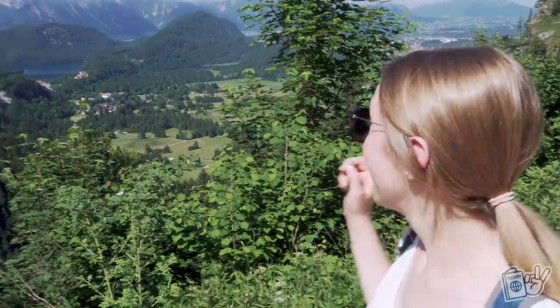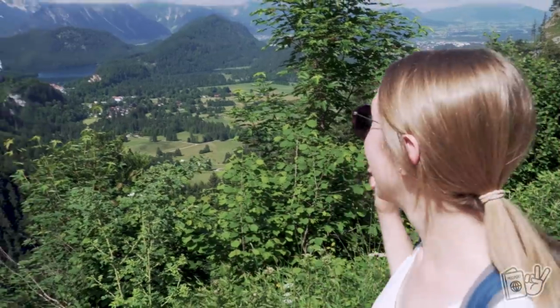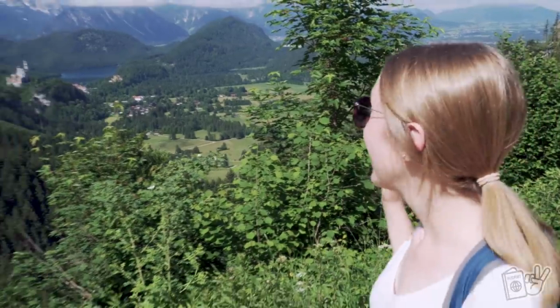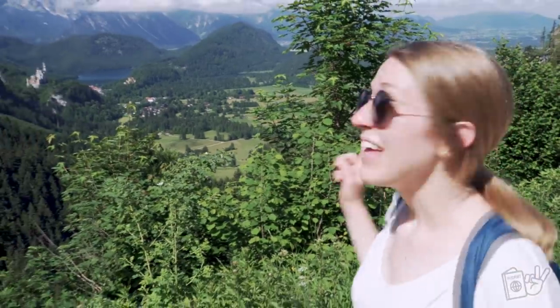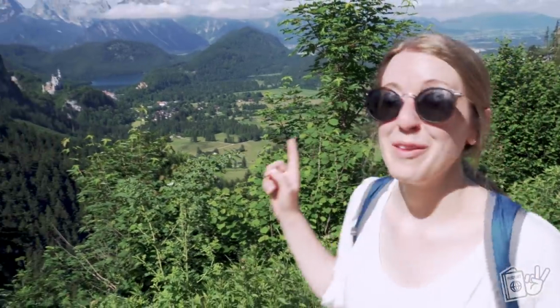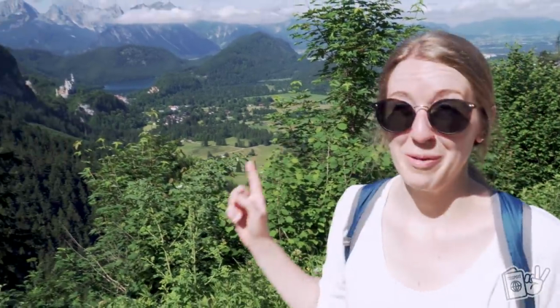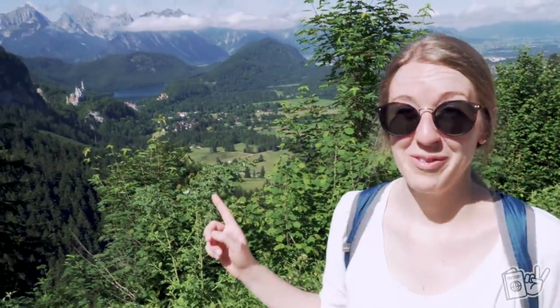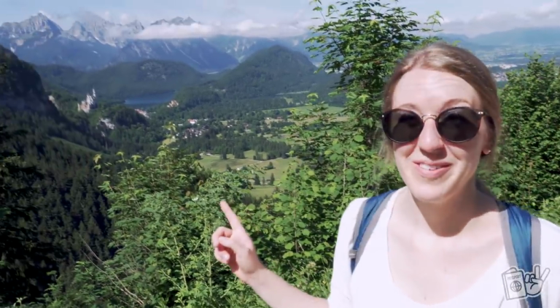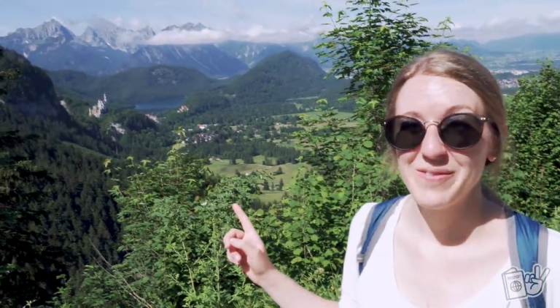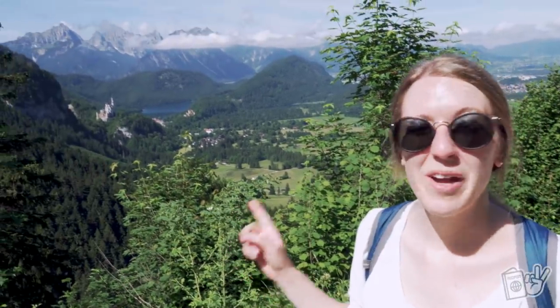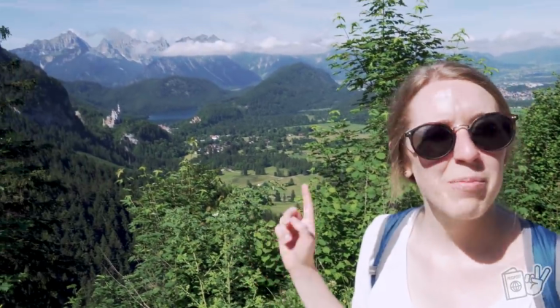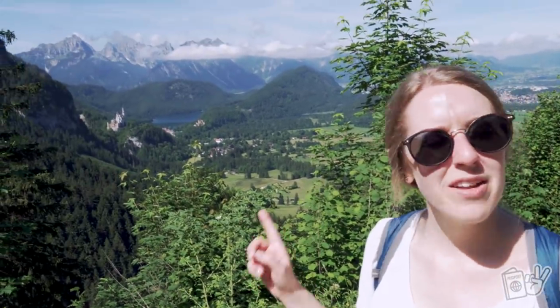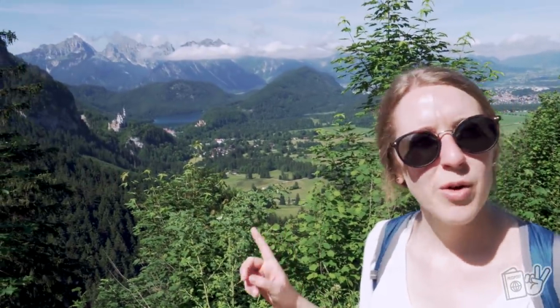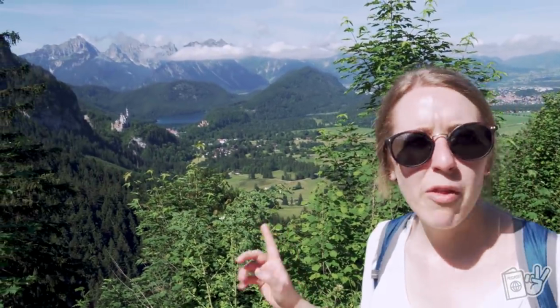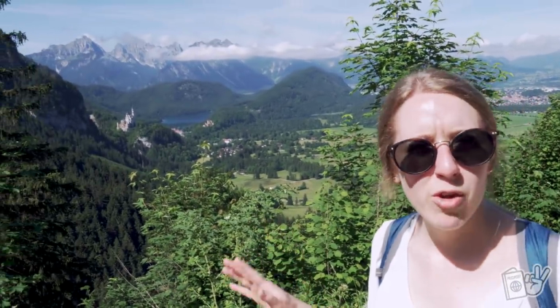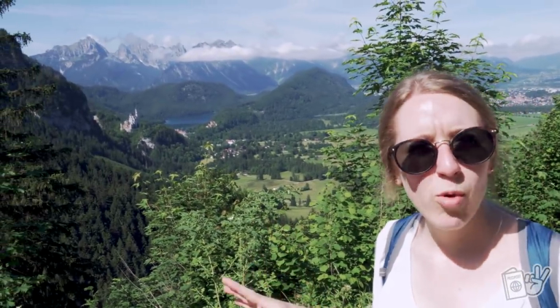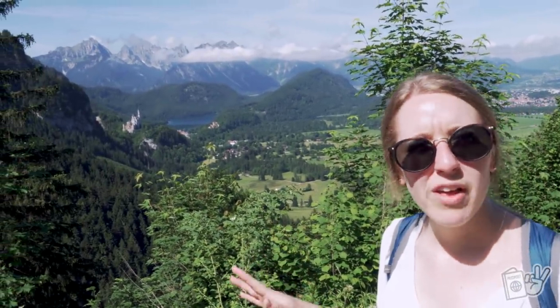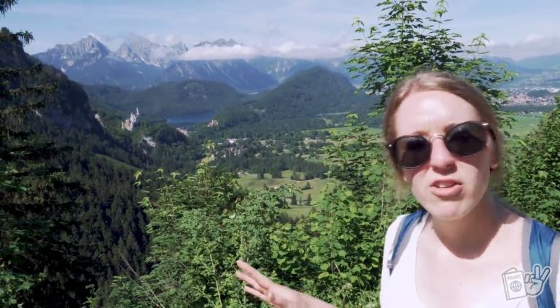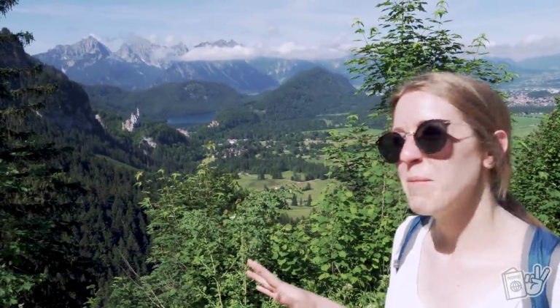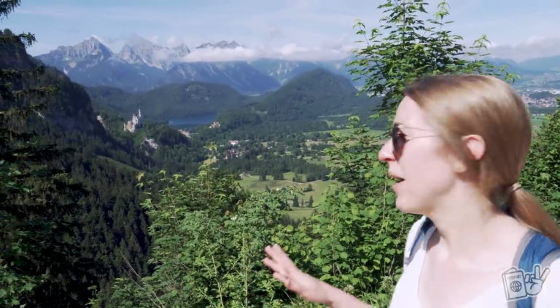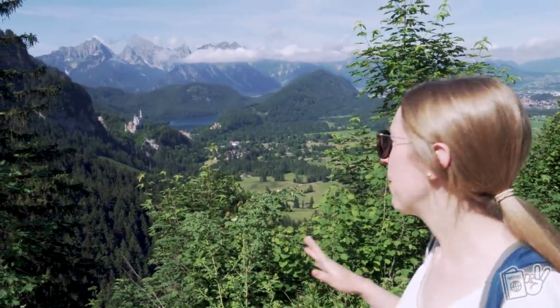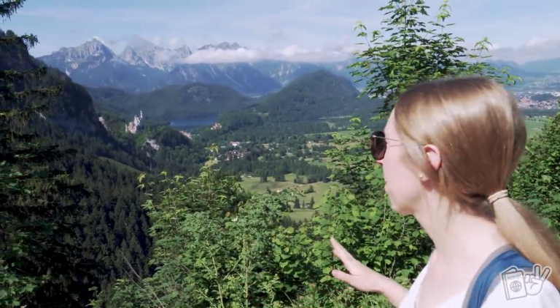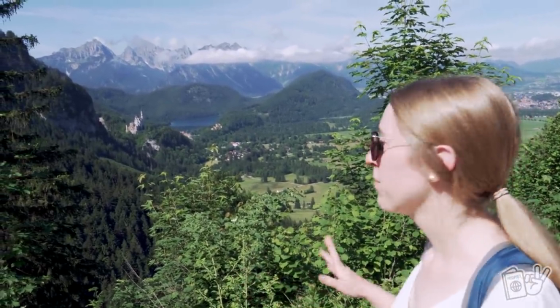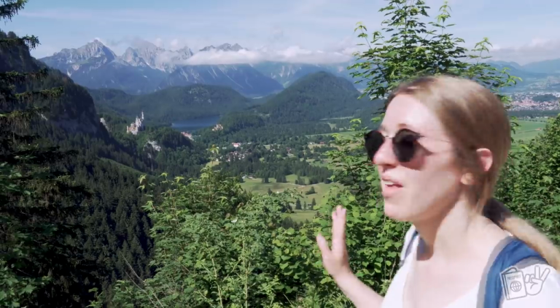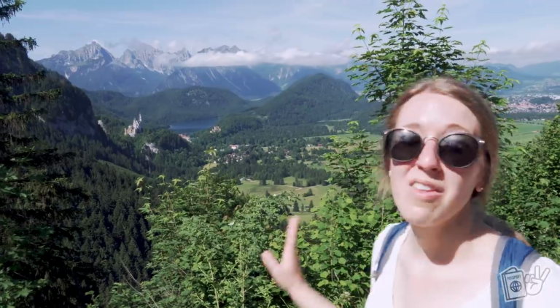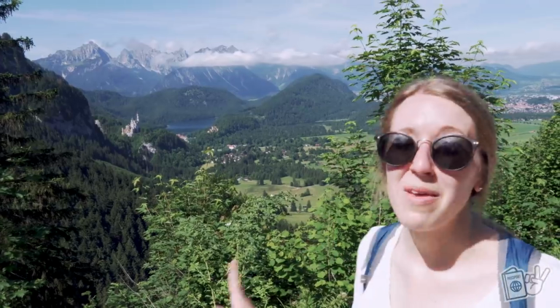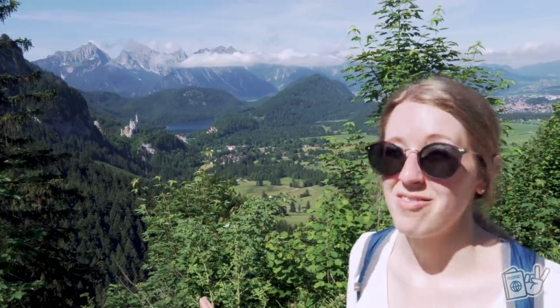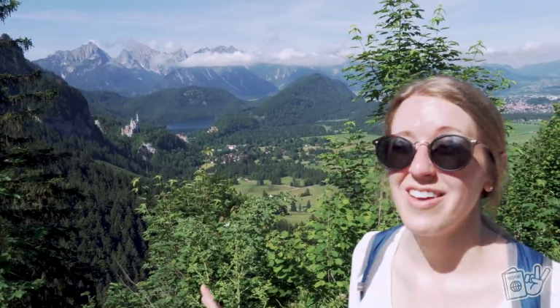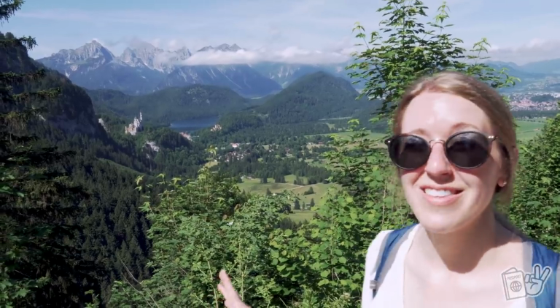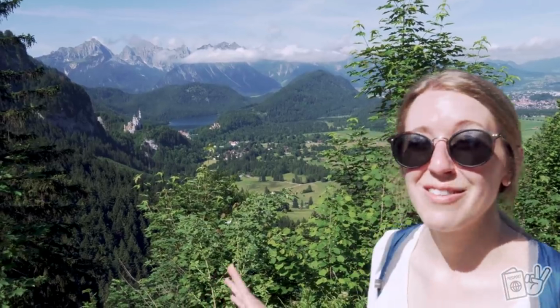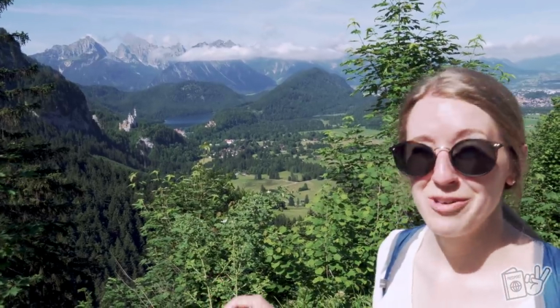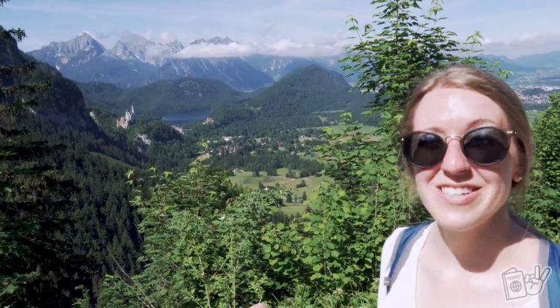This is beautiful. We had planned to go to another viewpoint later today, but this may suffice. This is gorgeous.